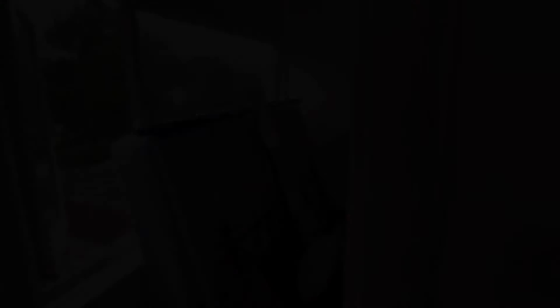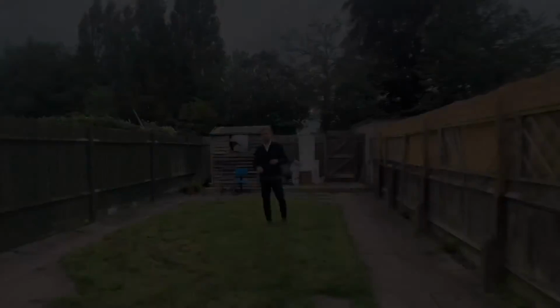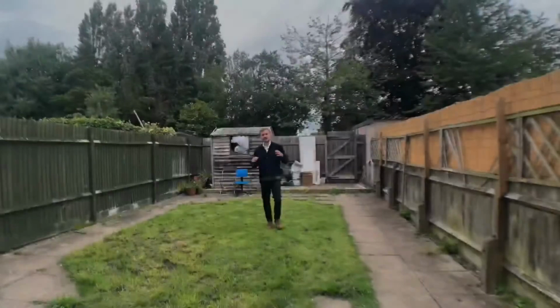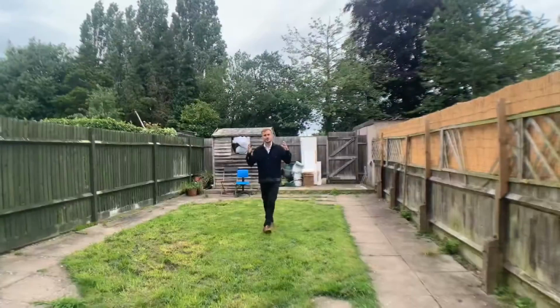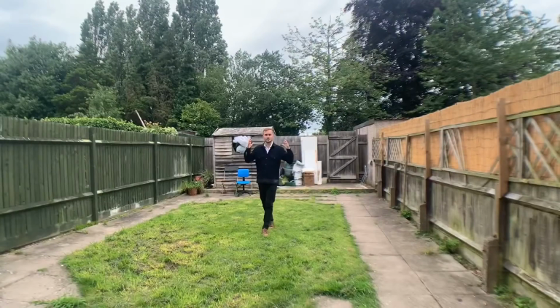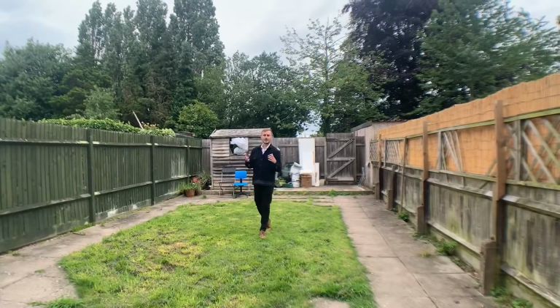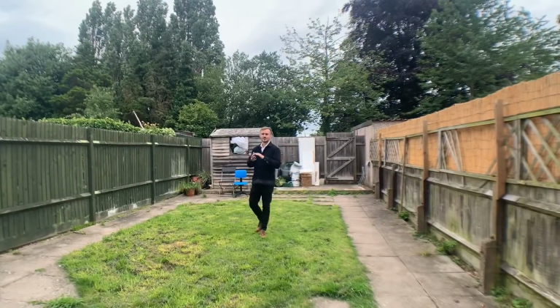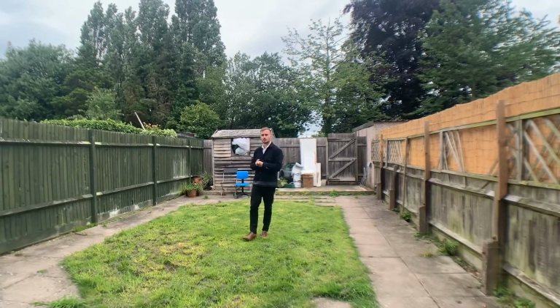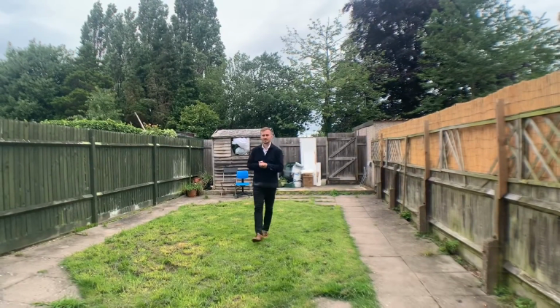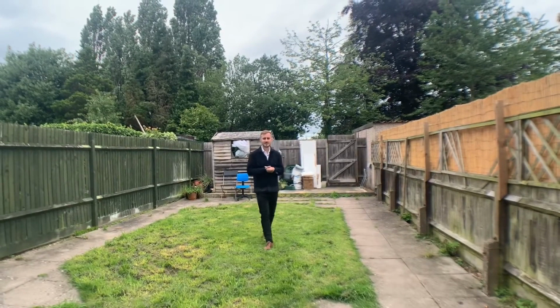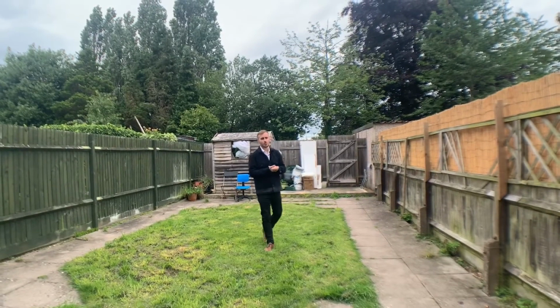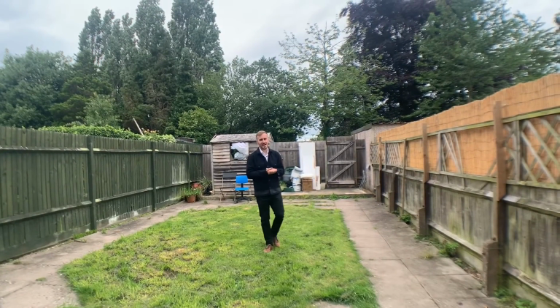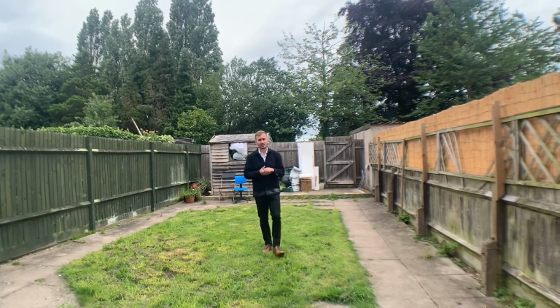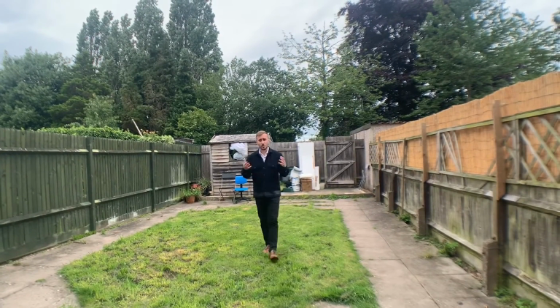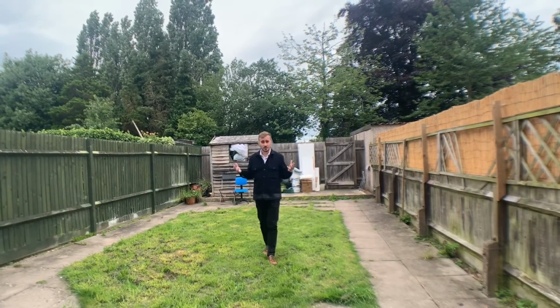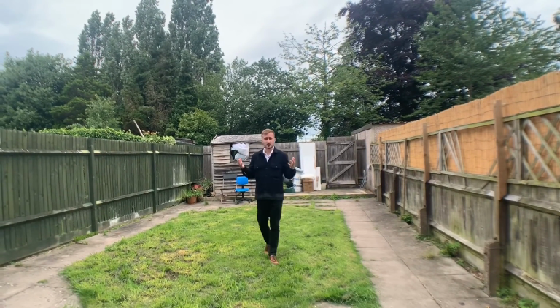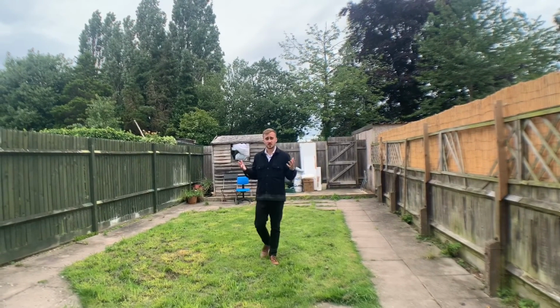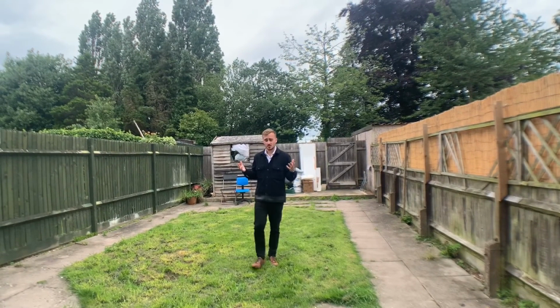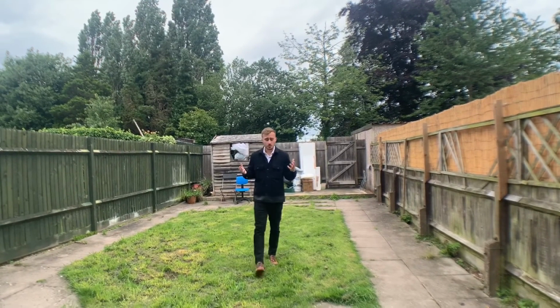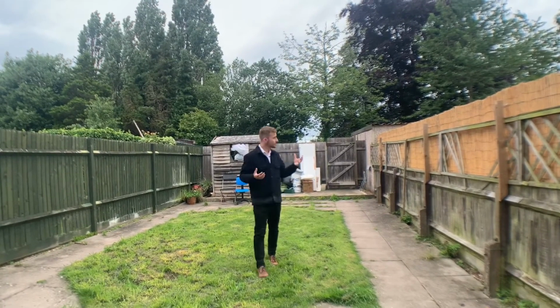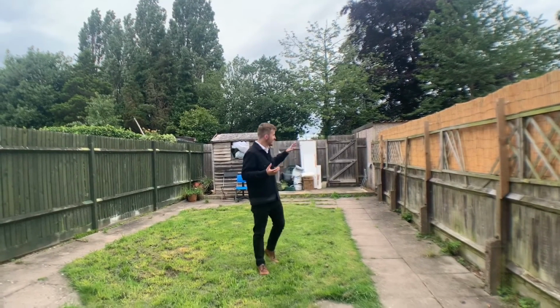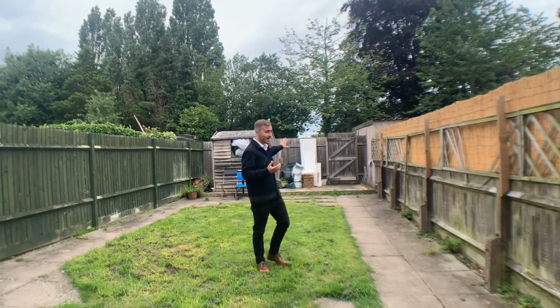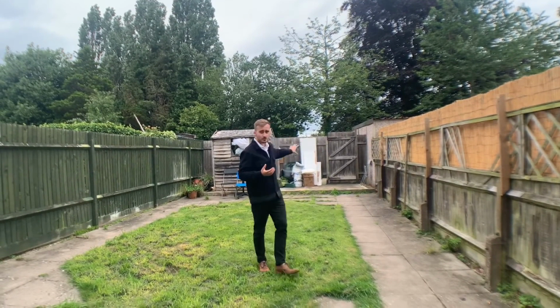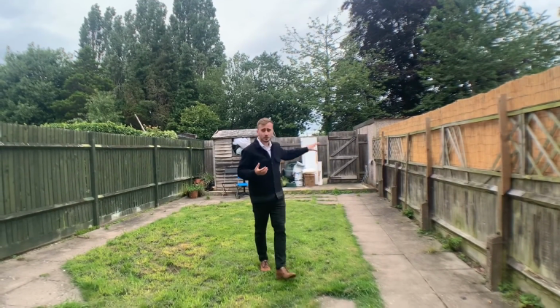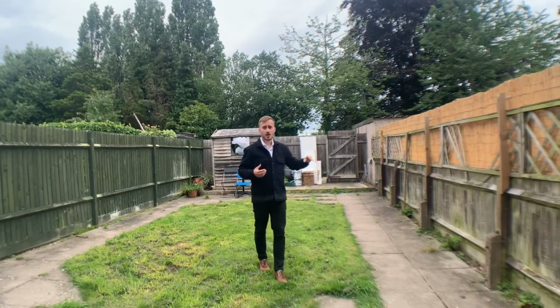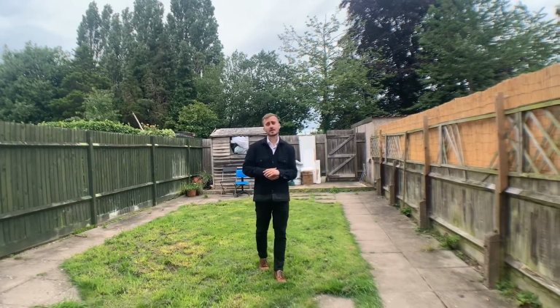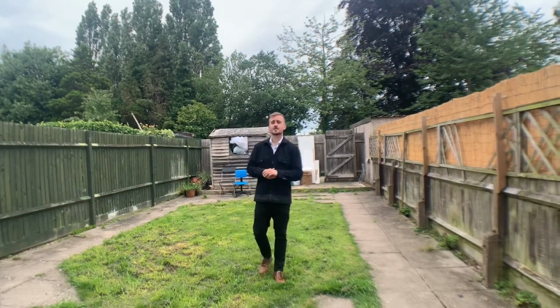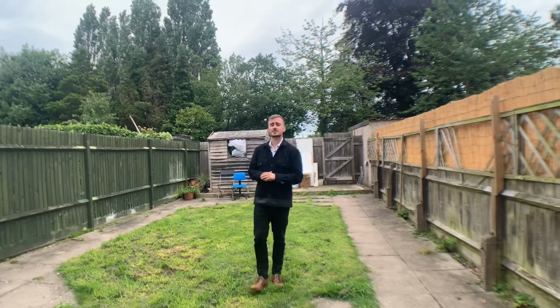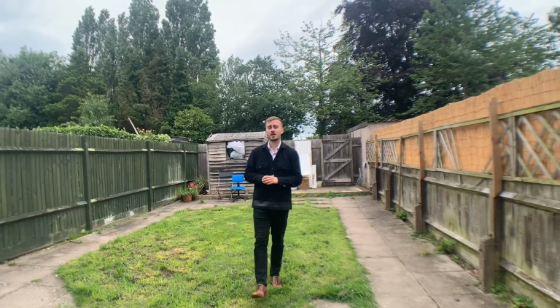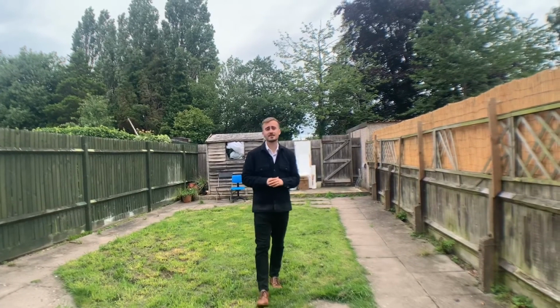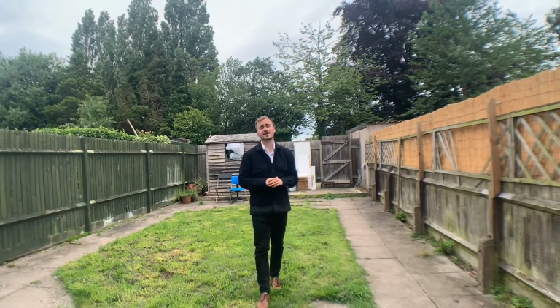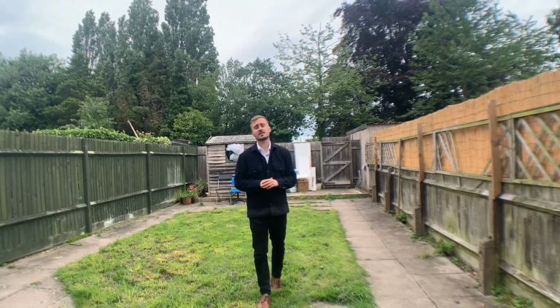To the rear of this property we have quite a spacious garden which also leads out to a parking space behind that fence.